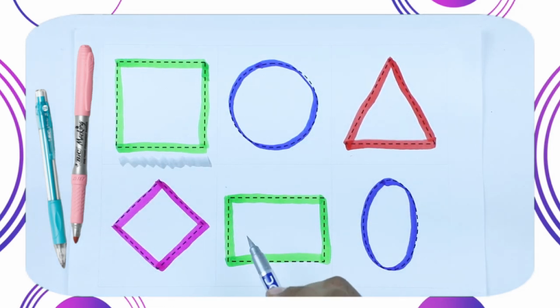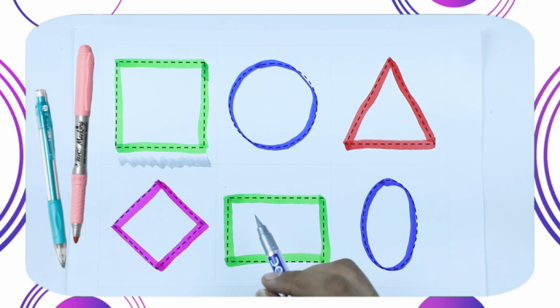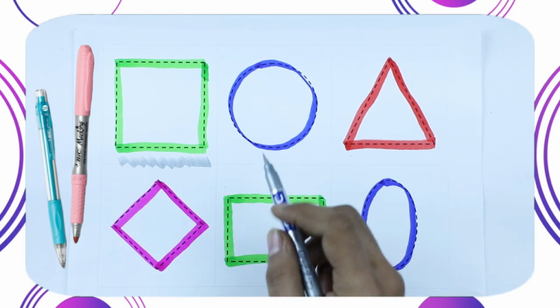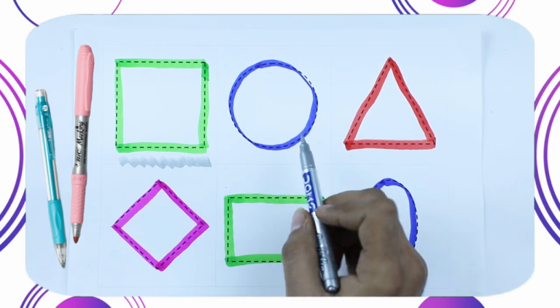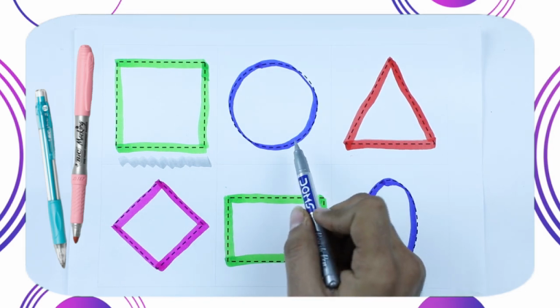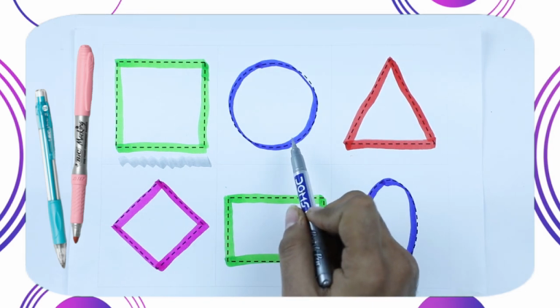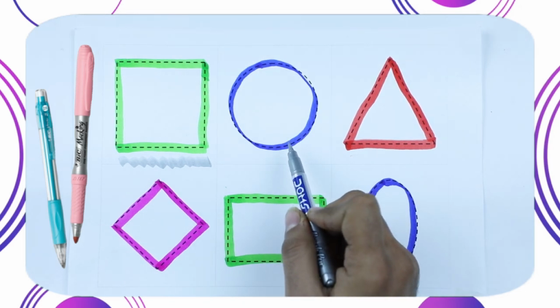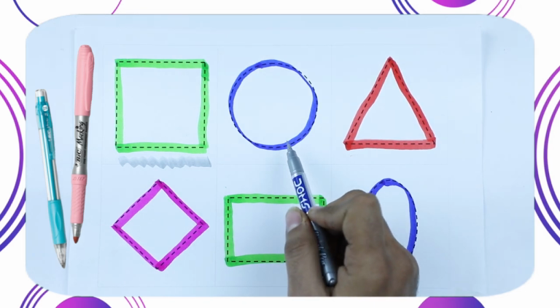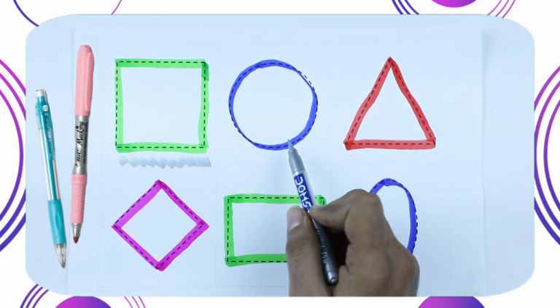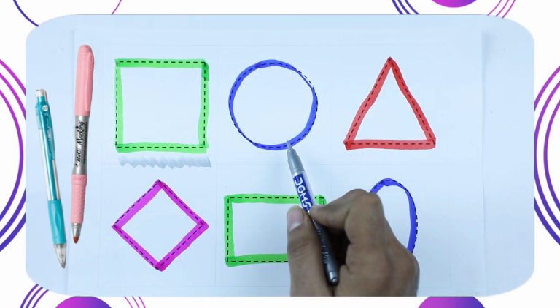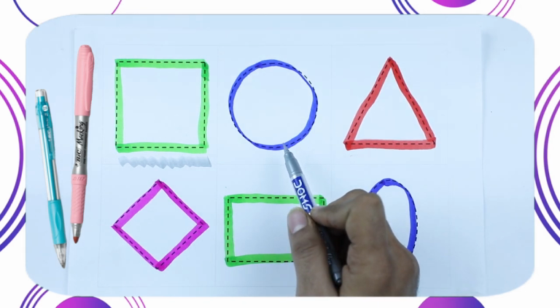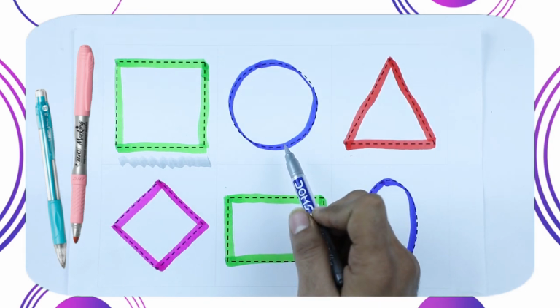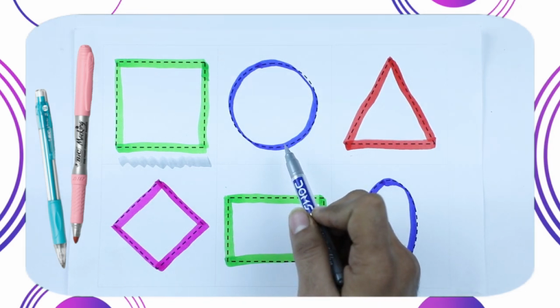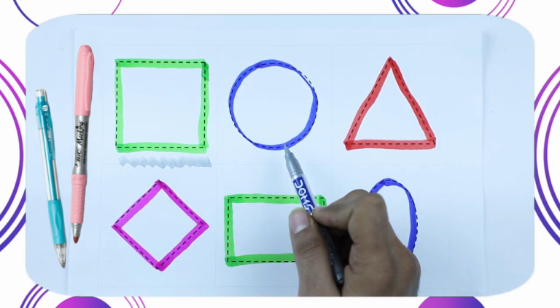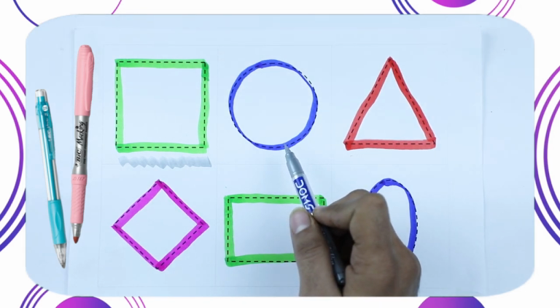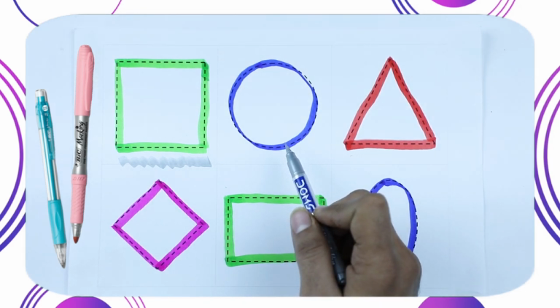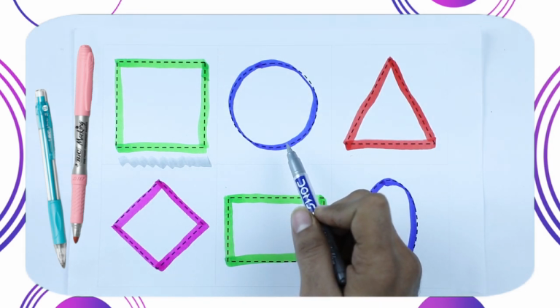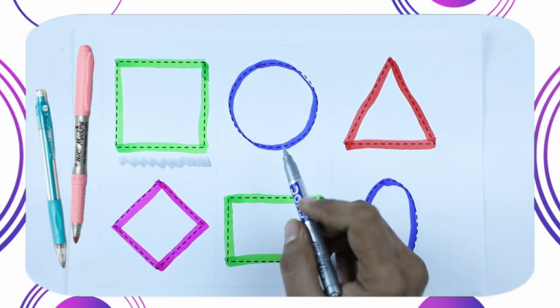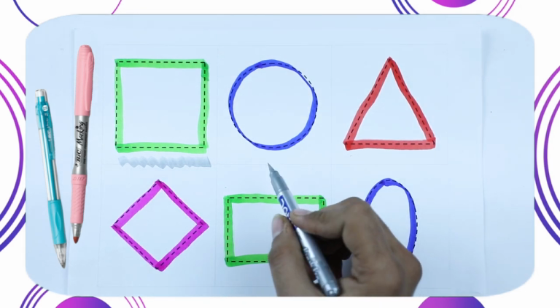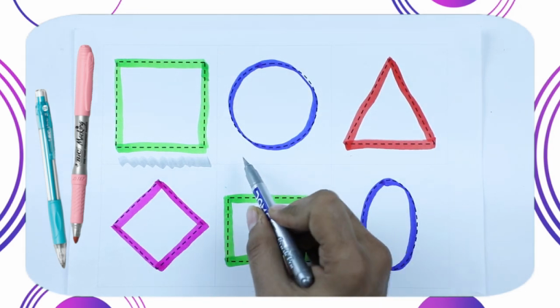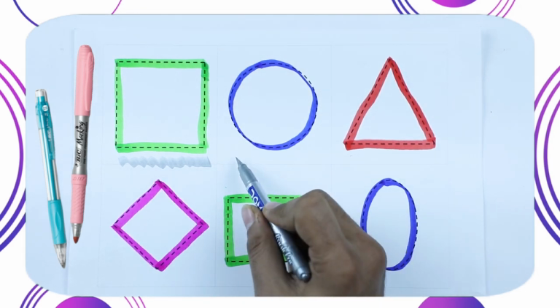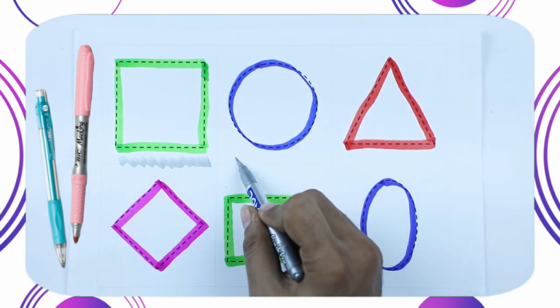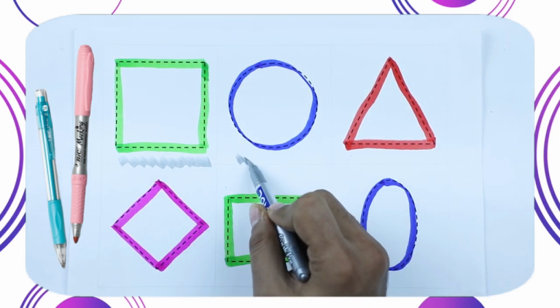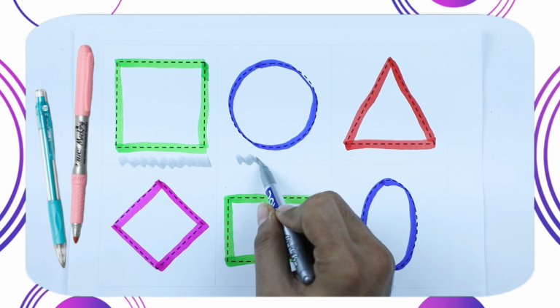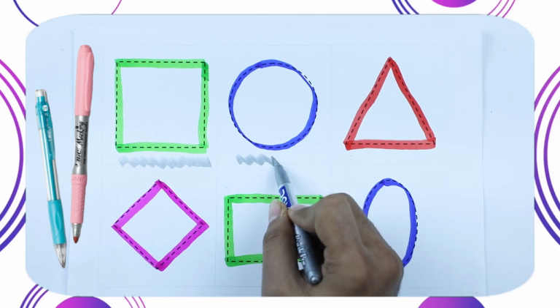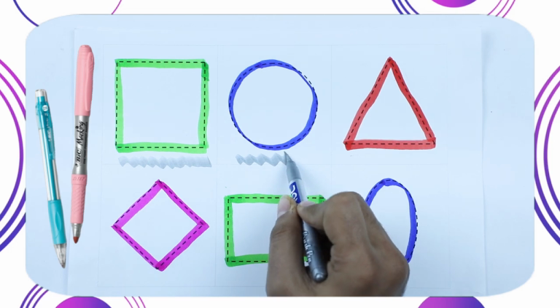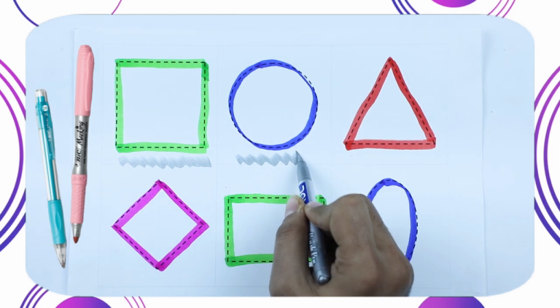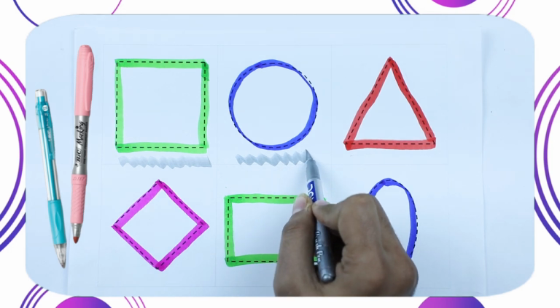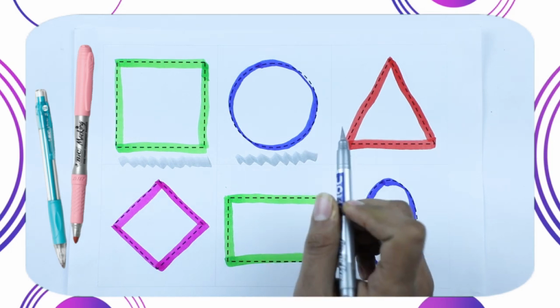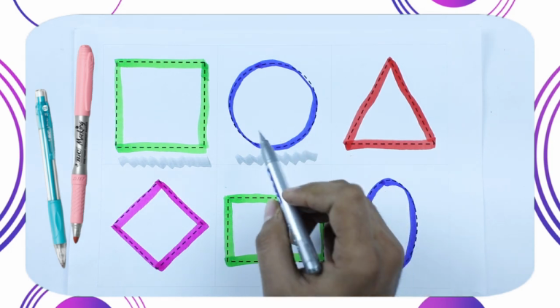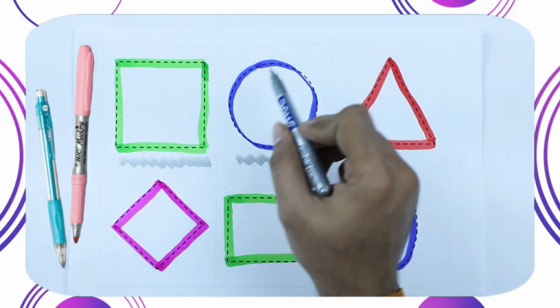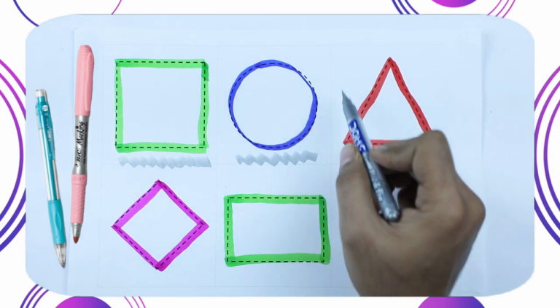Which color is this? This is blue color. Which circle? This is circle.